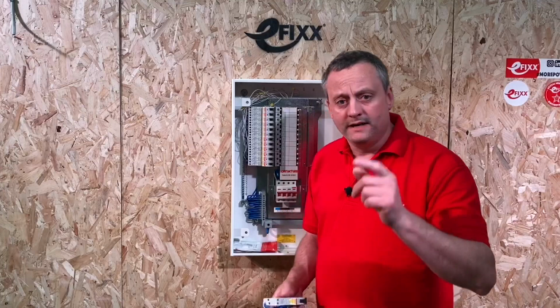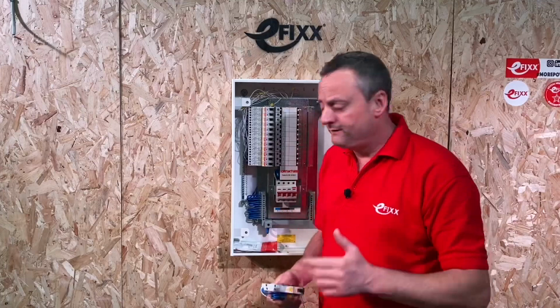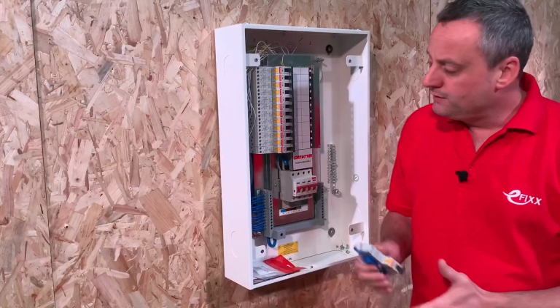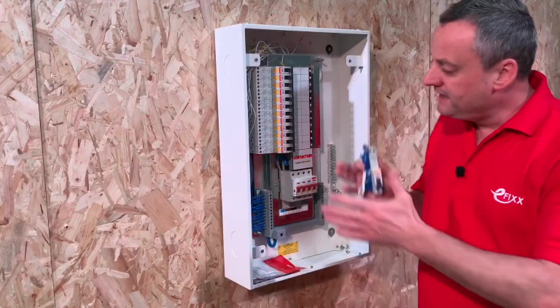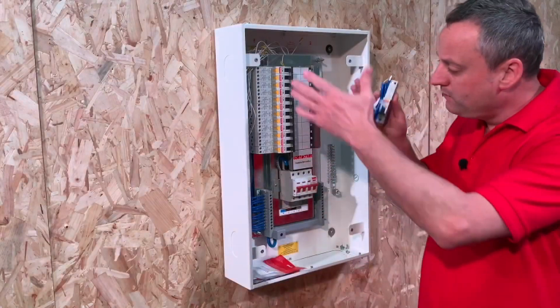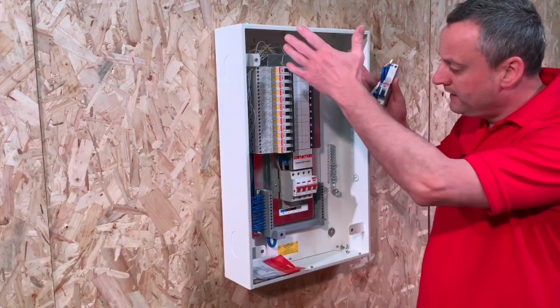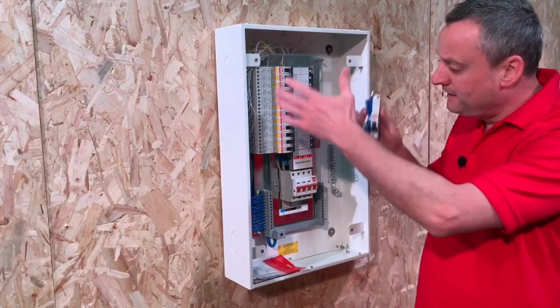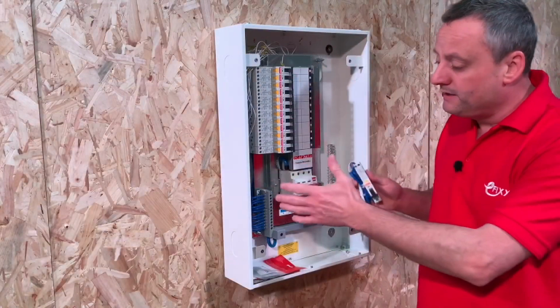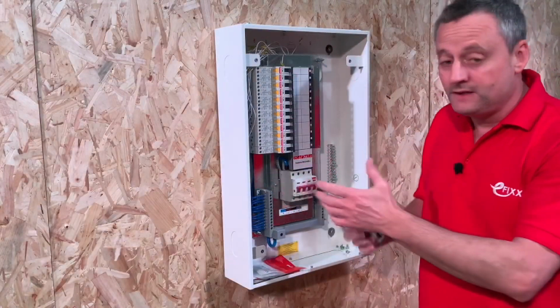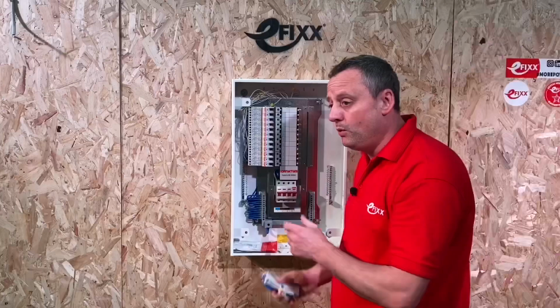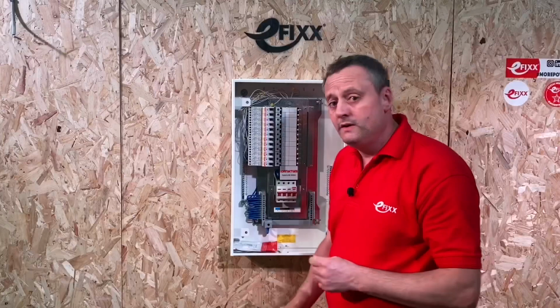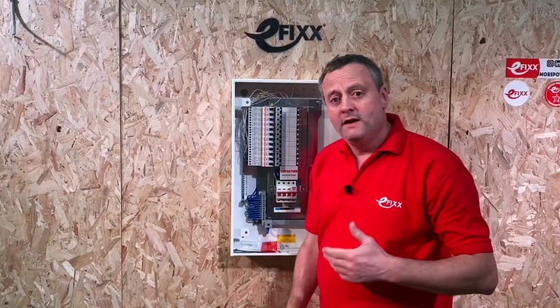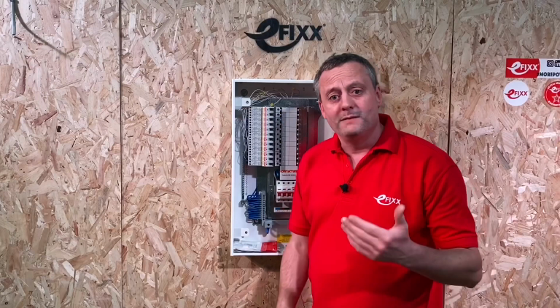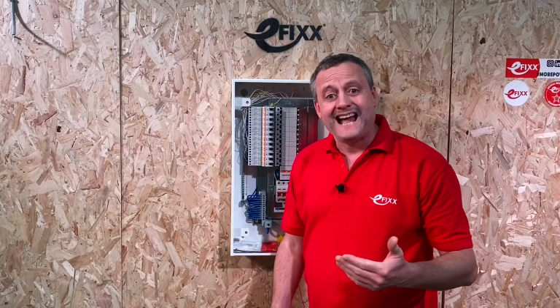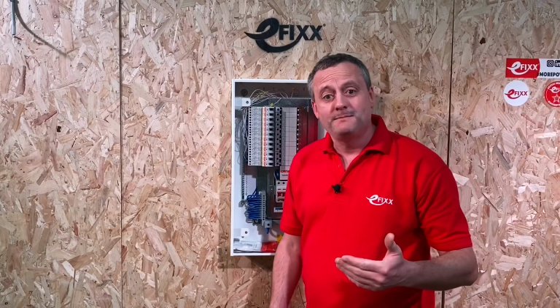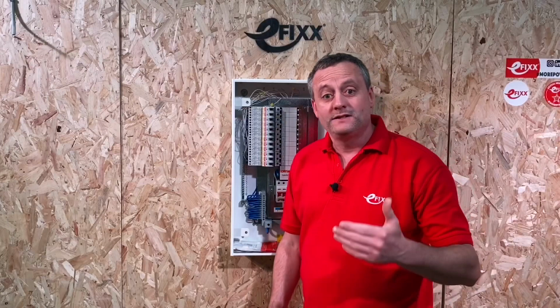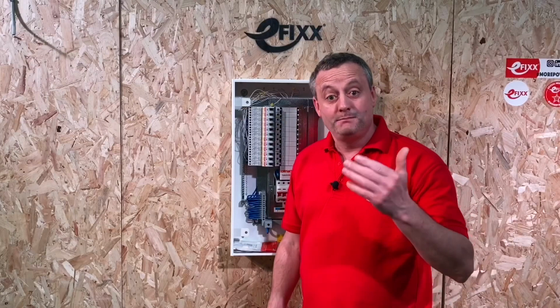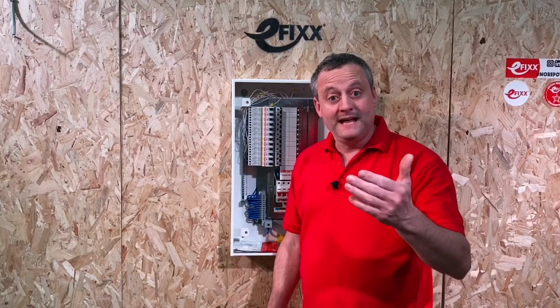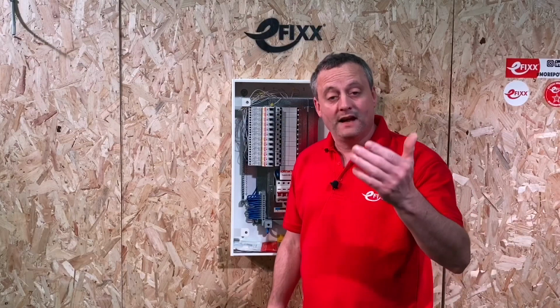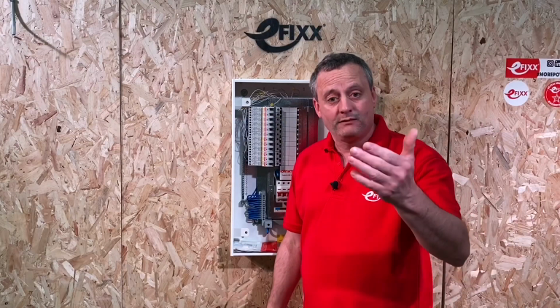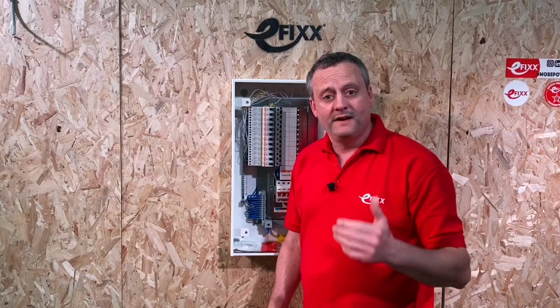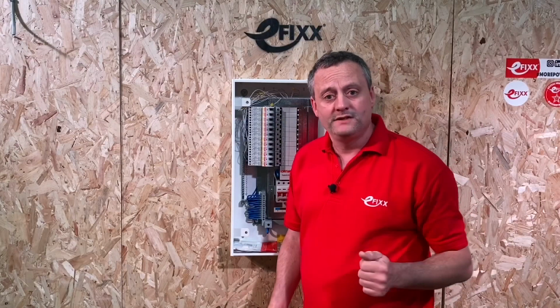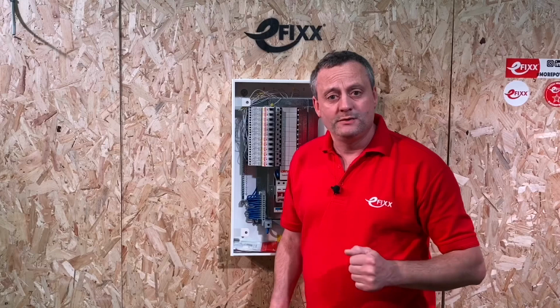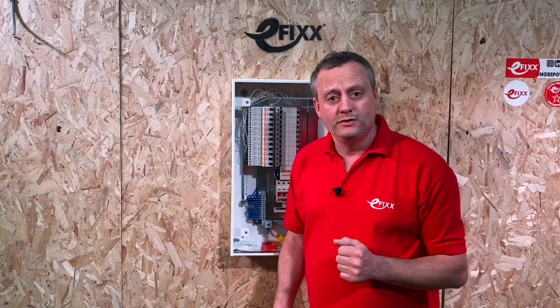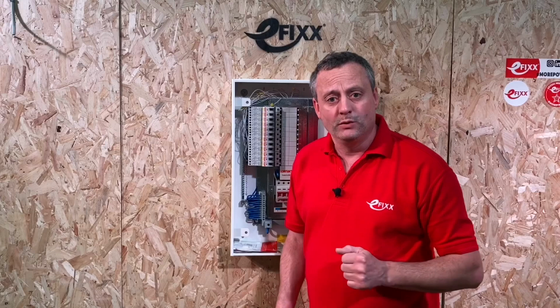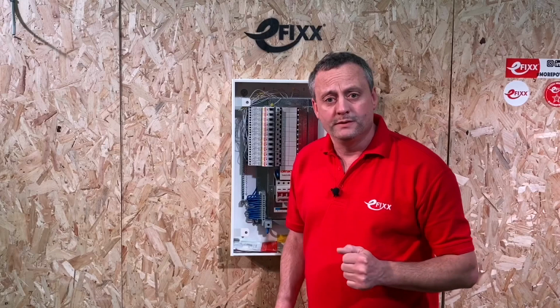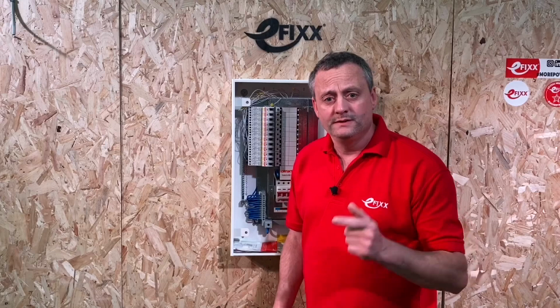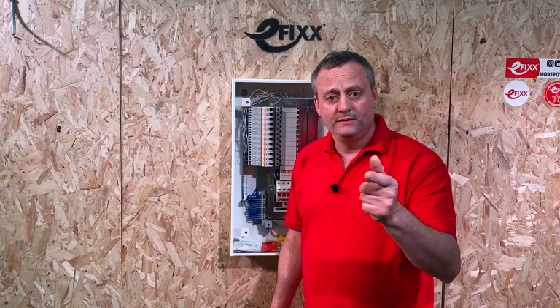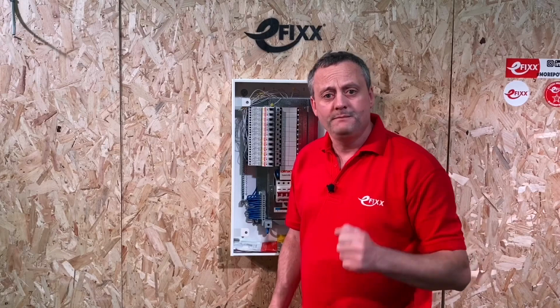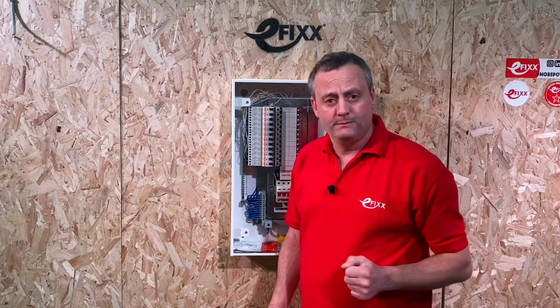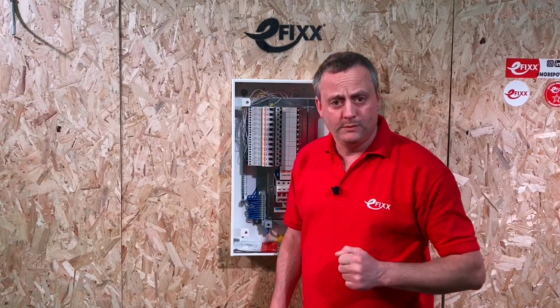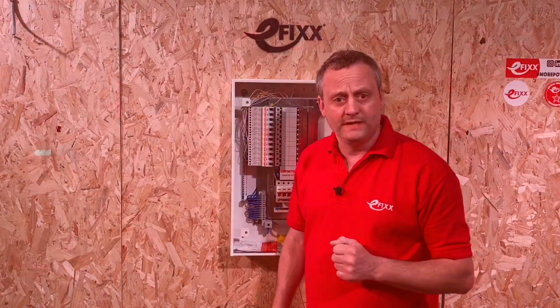We're interested in your thoughts — have you converted a three-phase distribution board to a single-phase consumer unit, or is it something you'd consider? Leave comments below. In a future video we'll be looking at this board from the perspective of it being a three-phase distribution board.